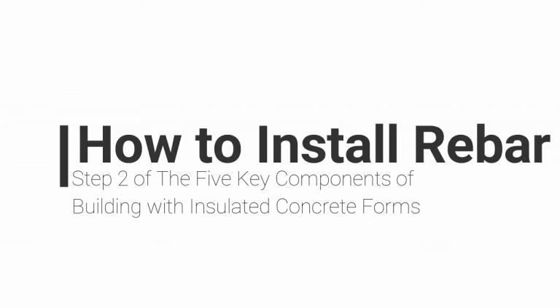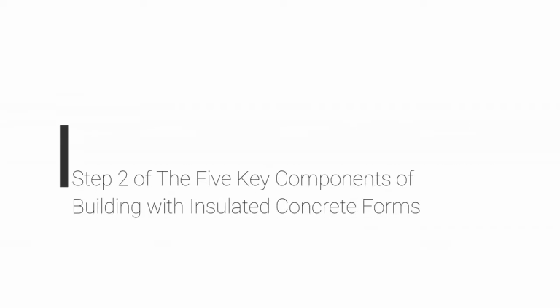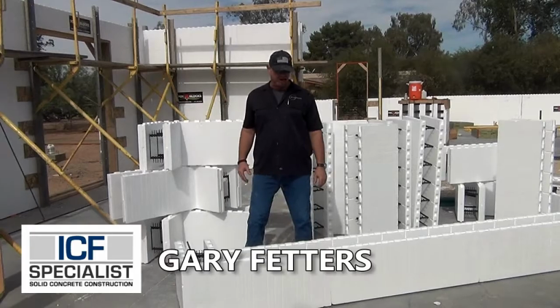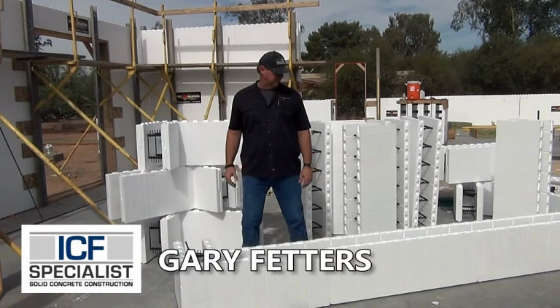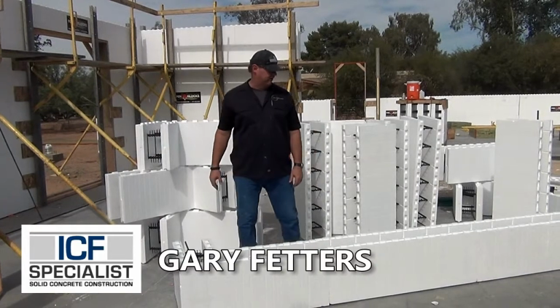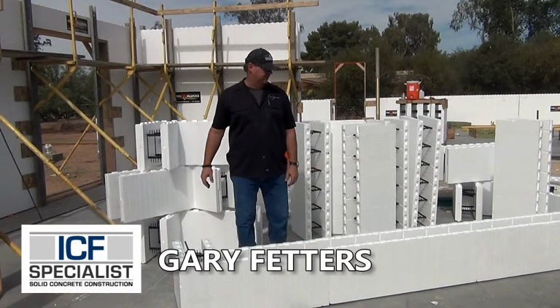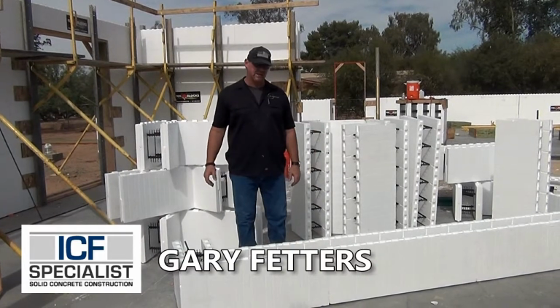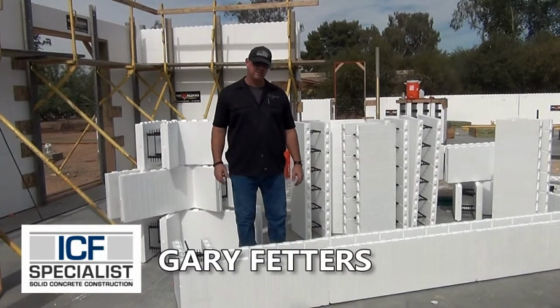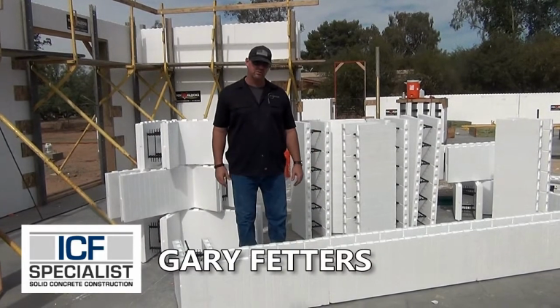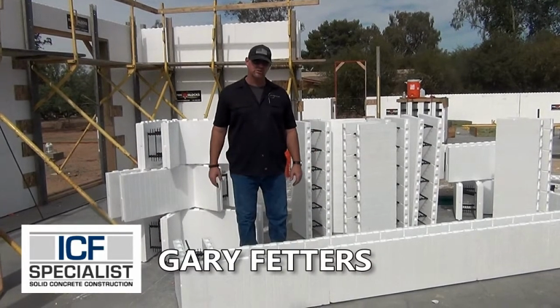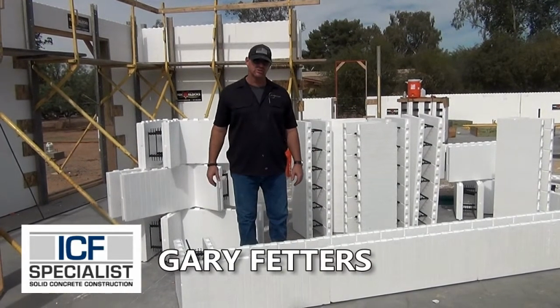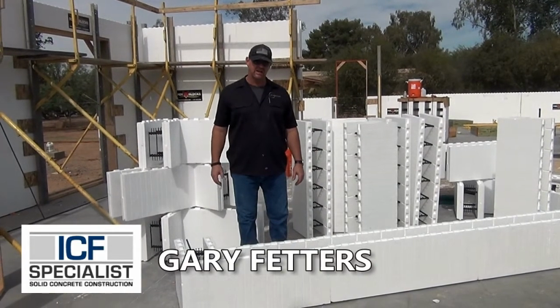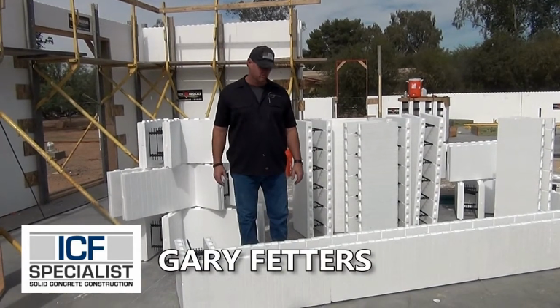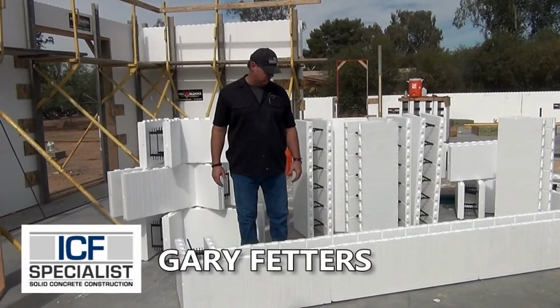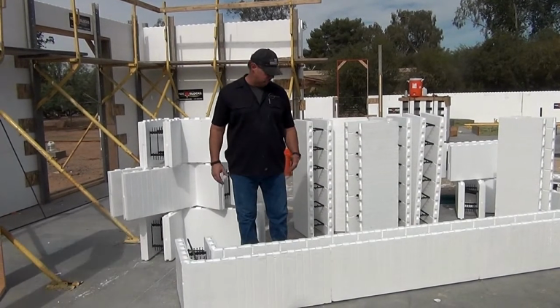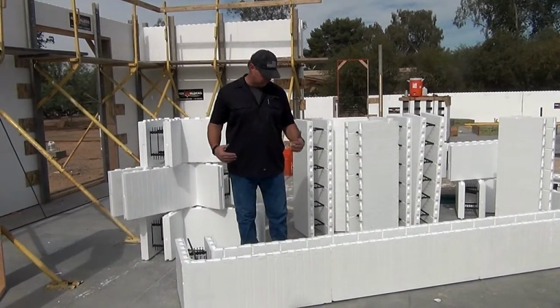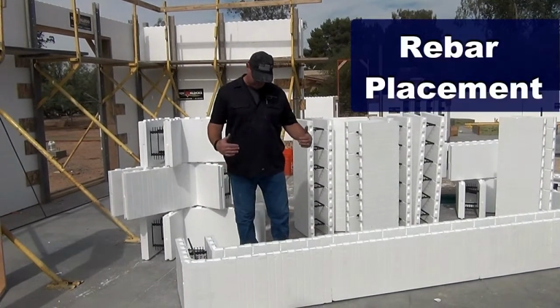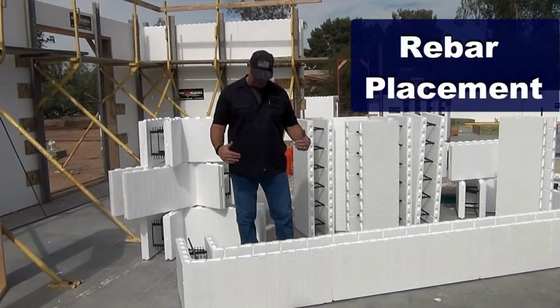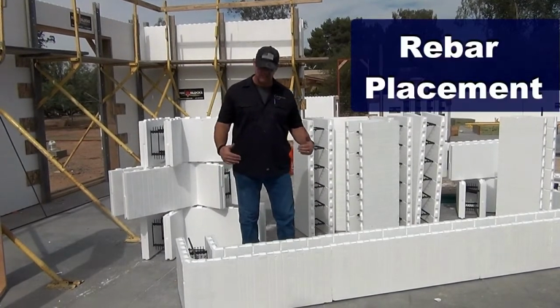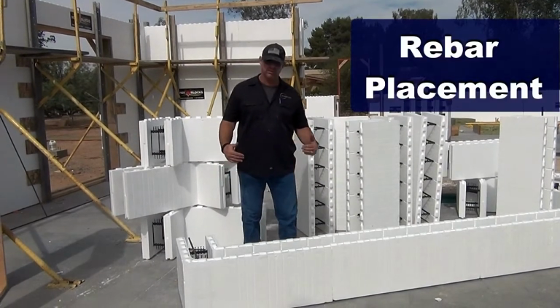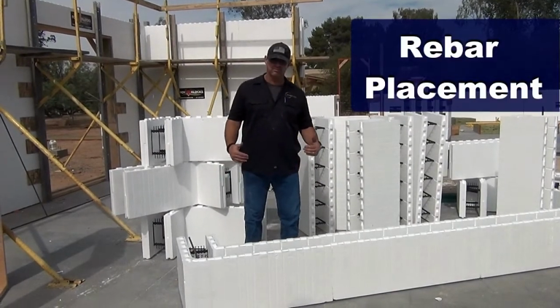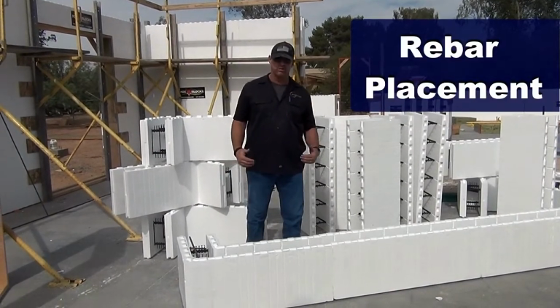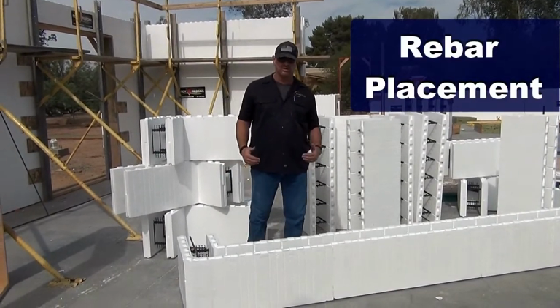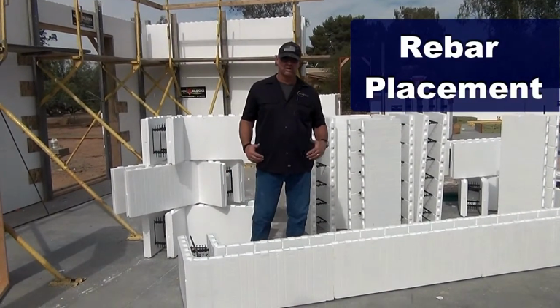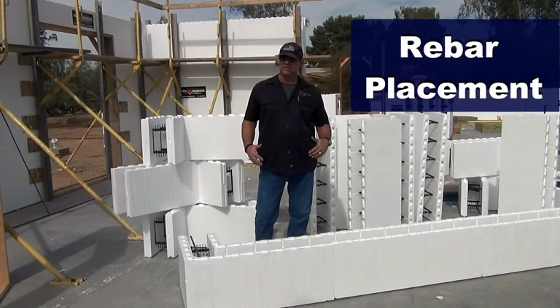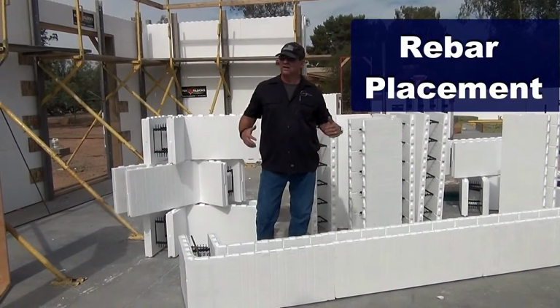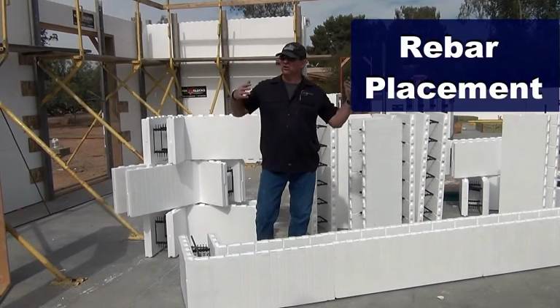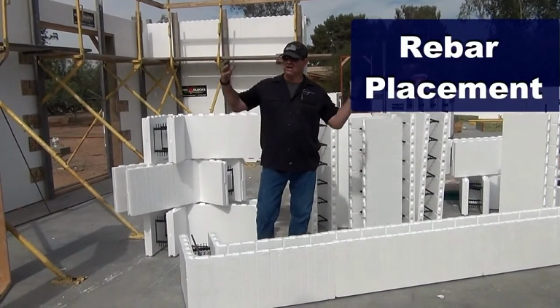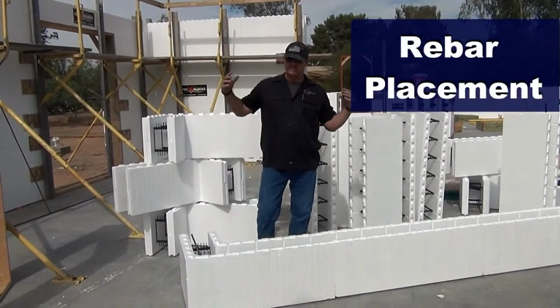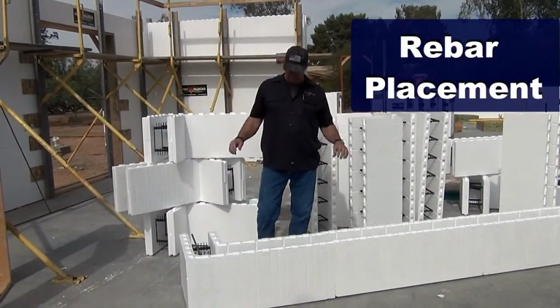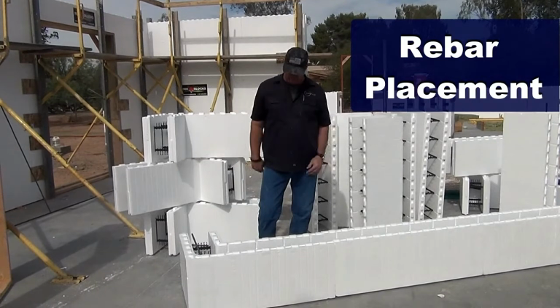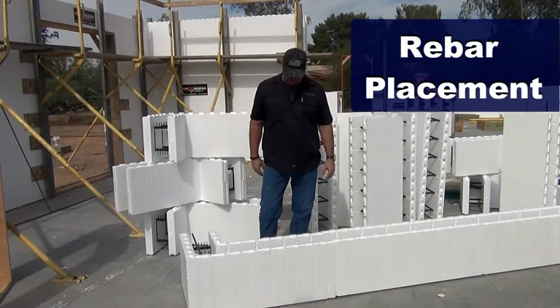Hi, I'm Gary Fedders, an ICF specialist. Today we're going over the rebar placement component of installing ICF for a house.